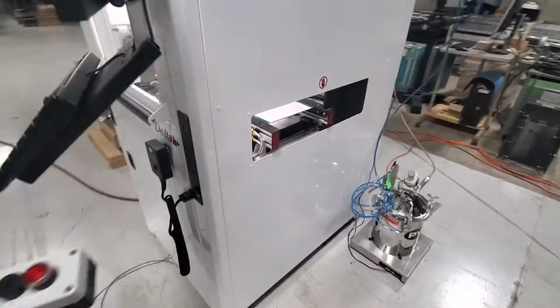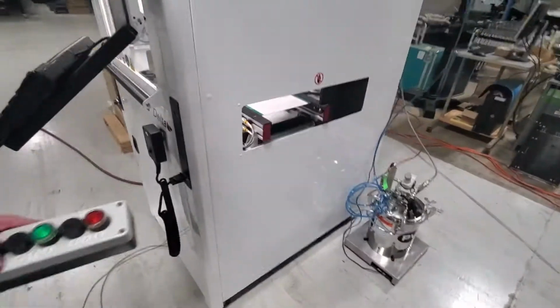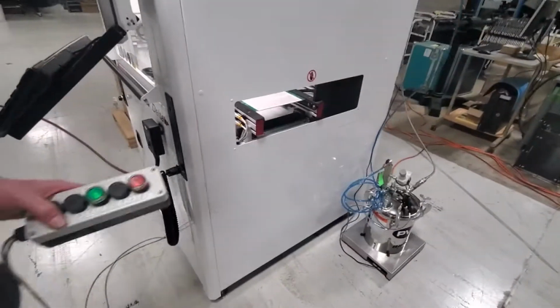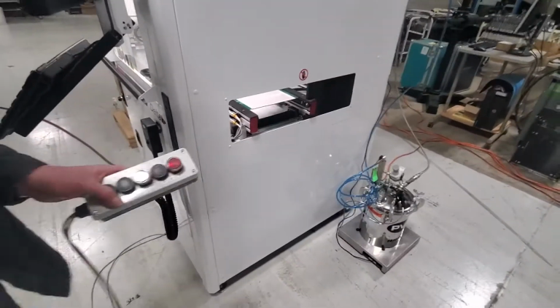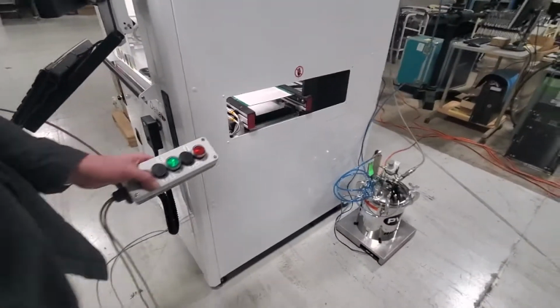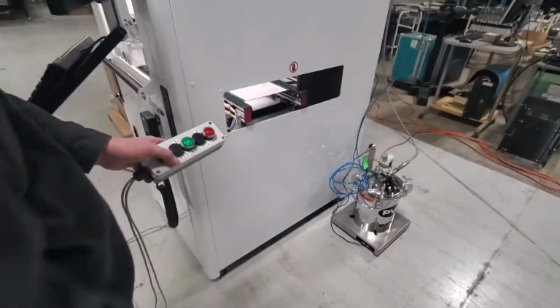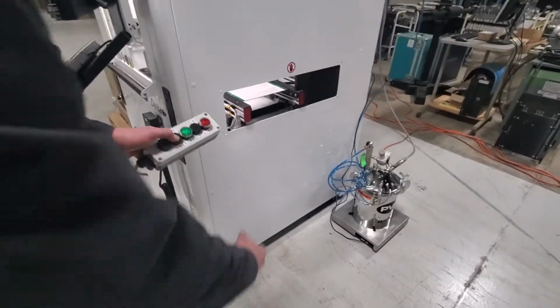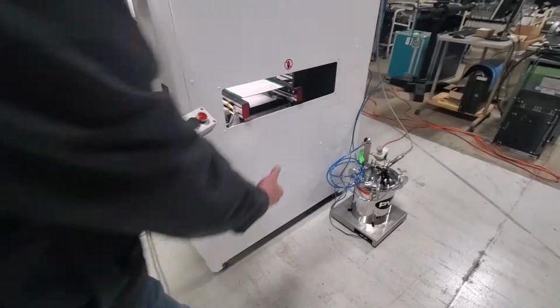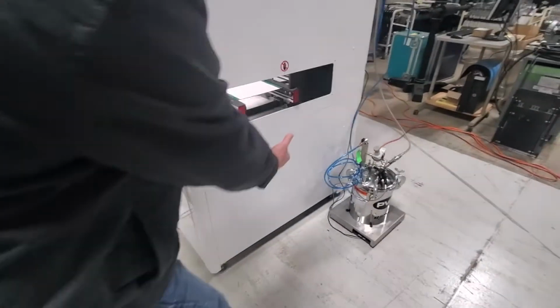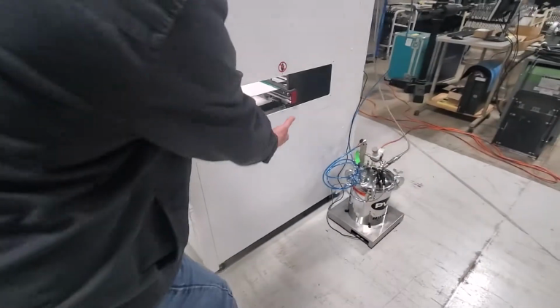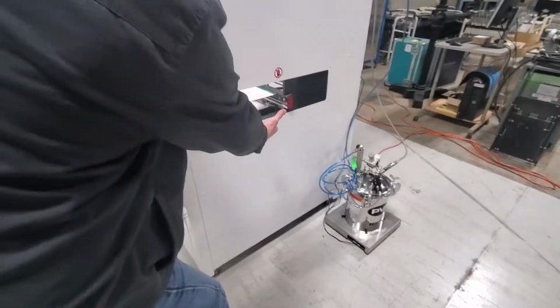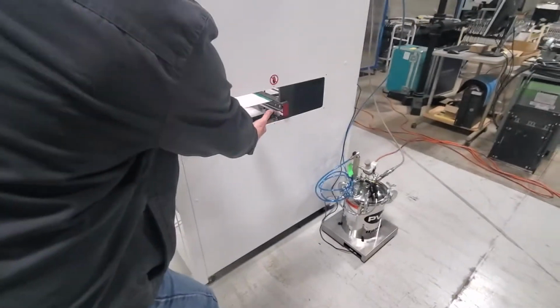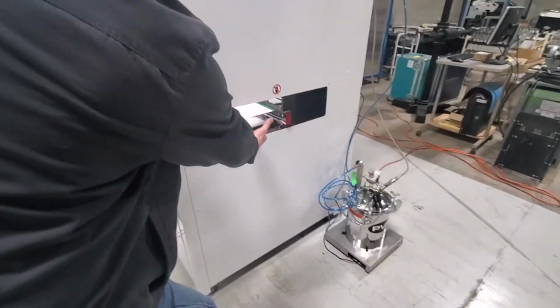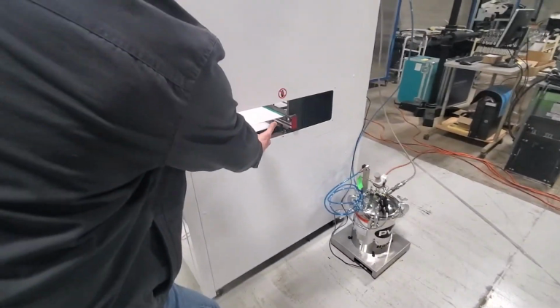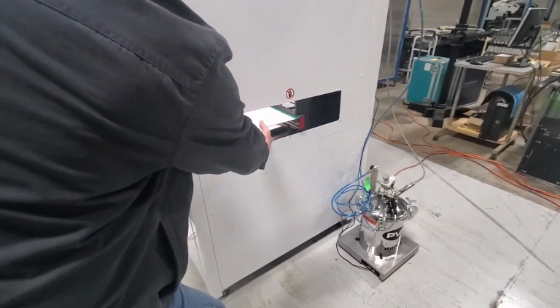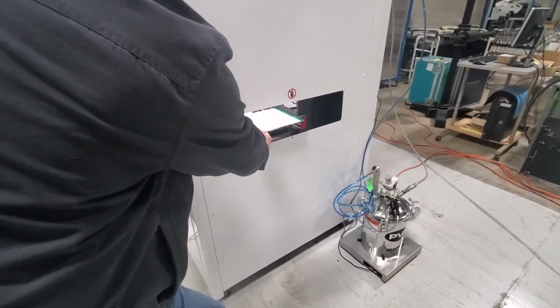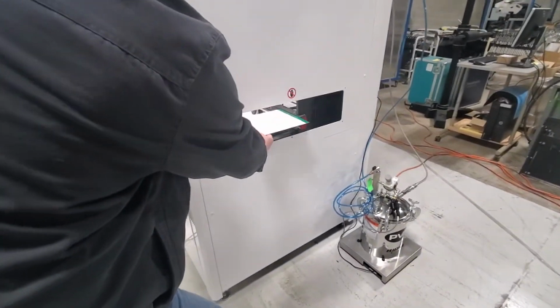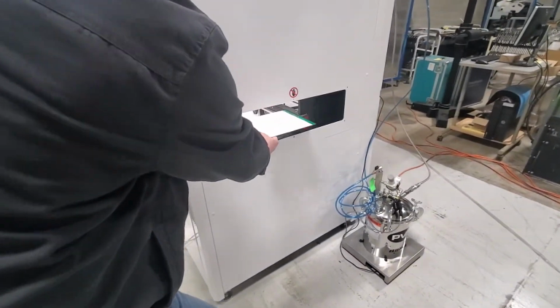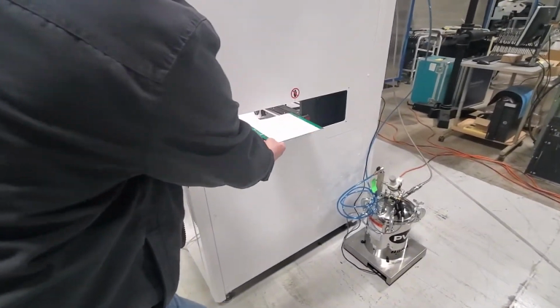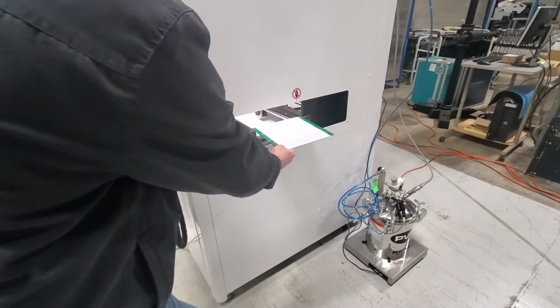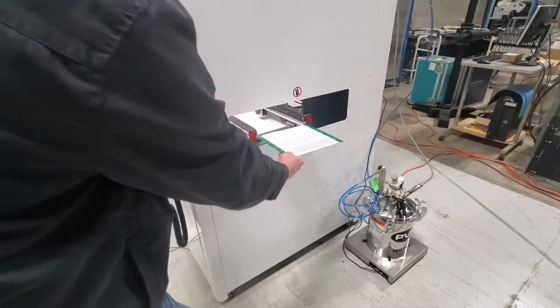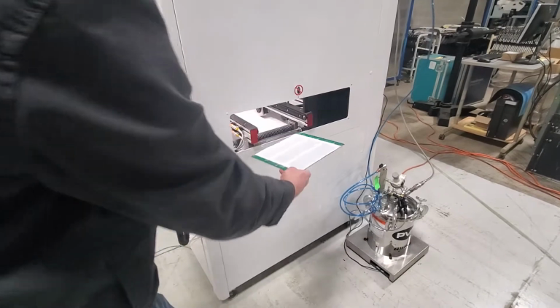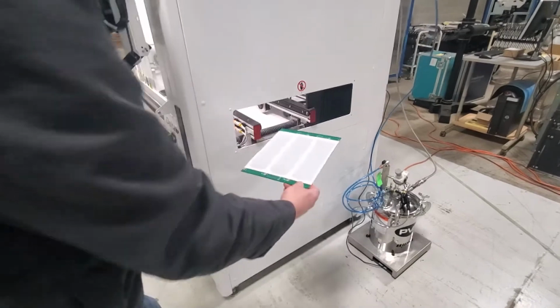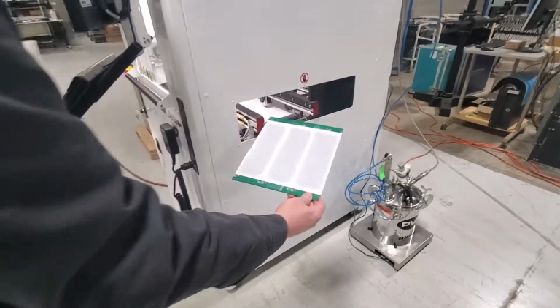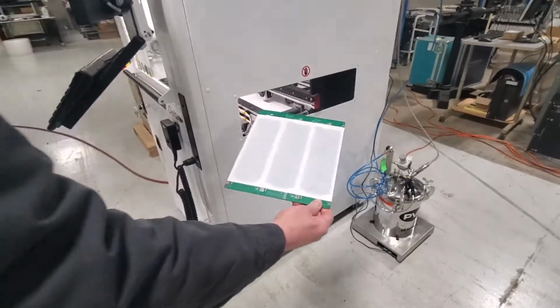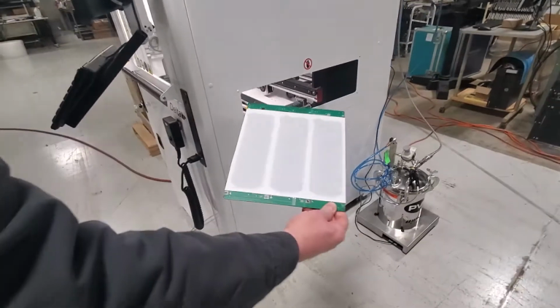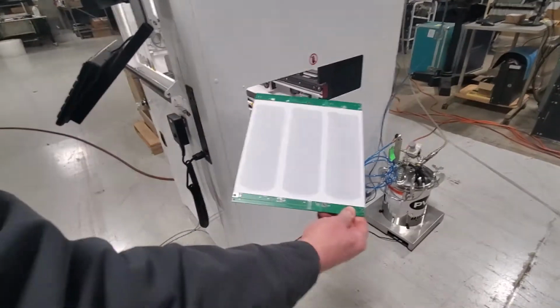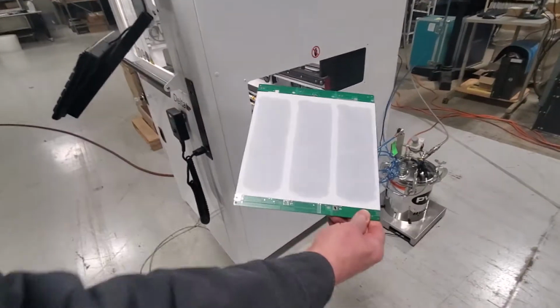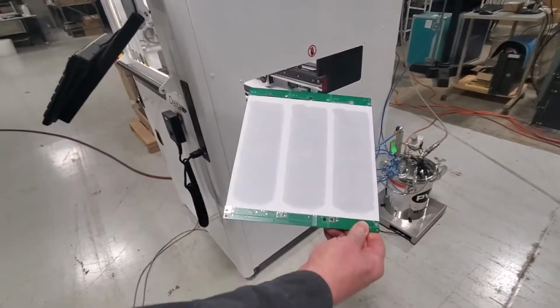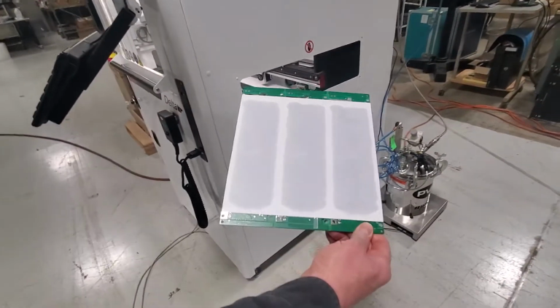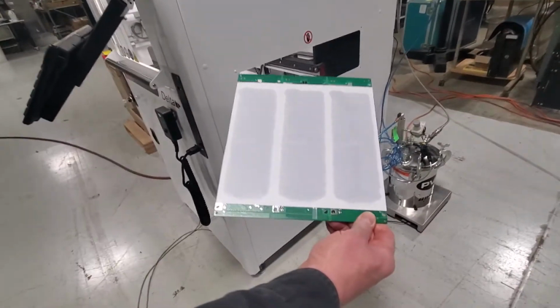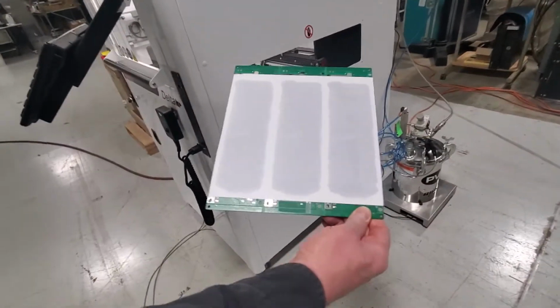We'll use our SMEMA box to call the board out. That's the pattern.